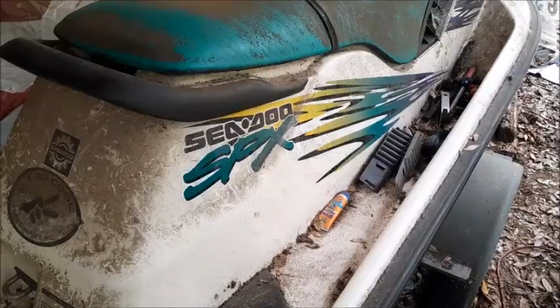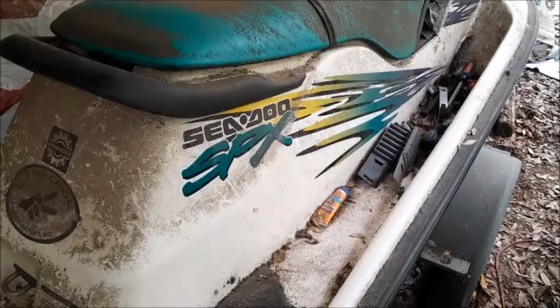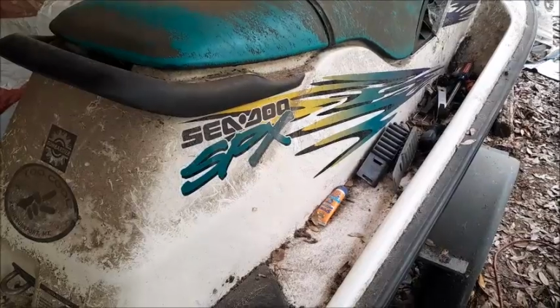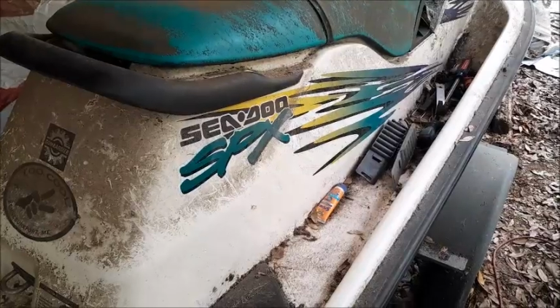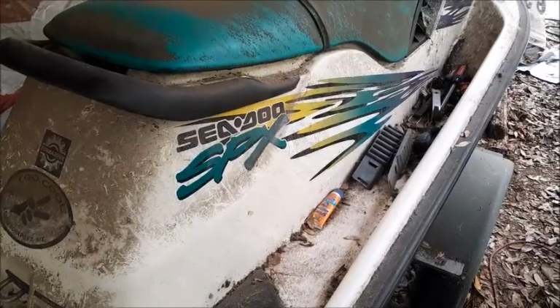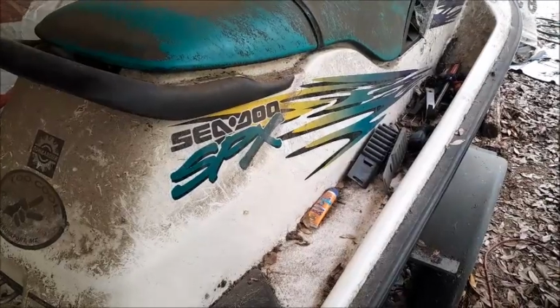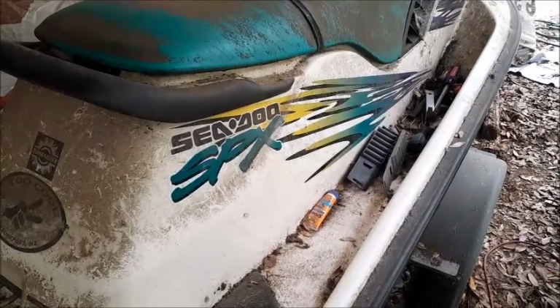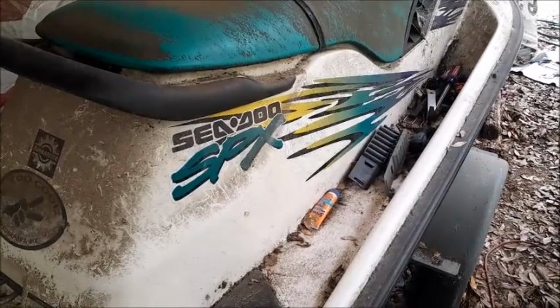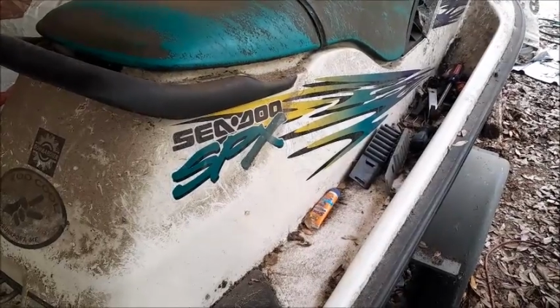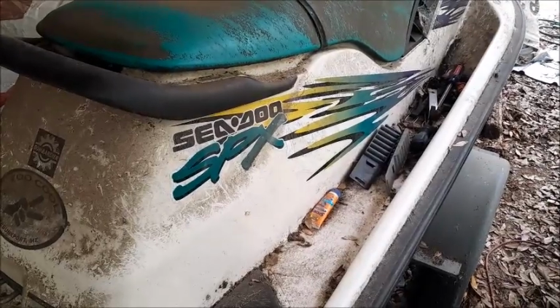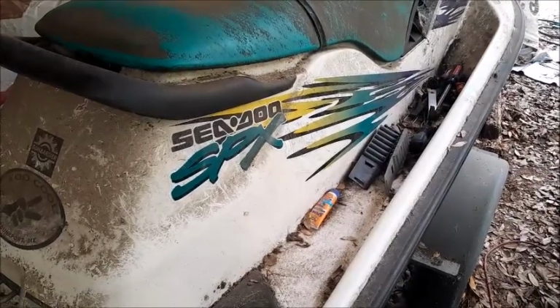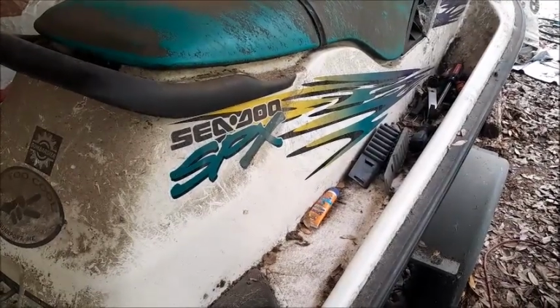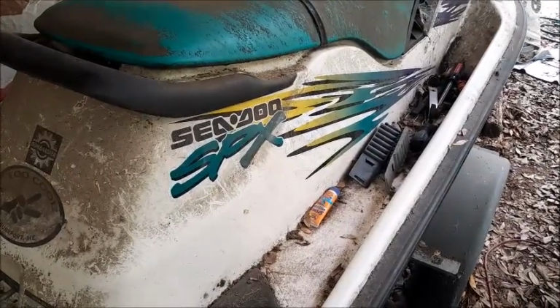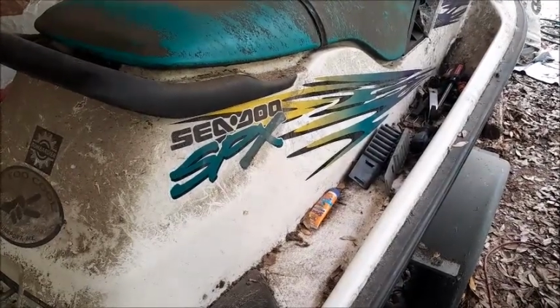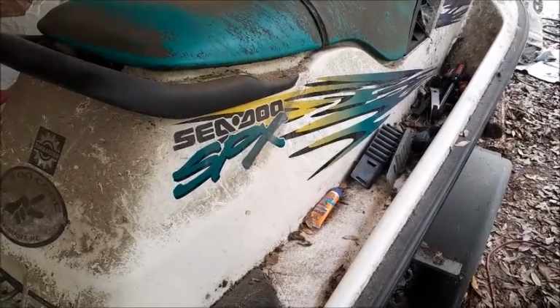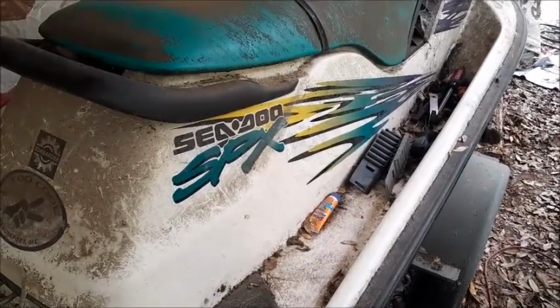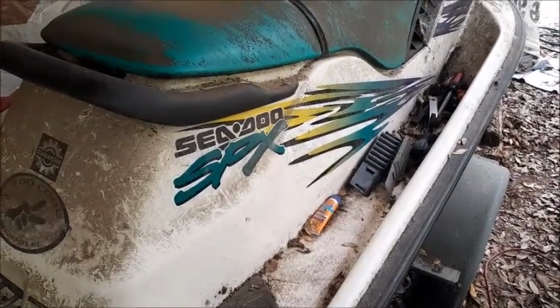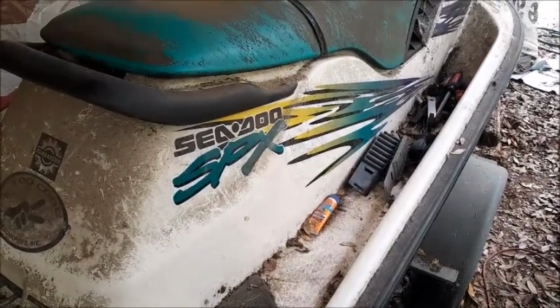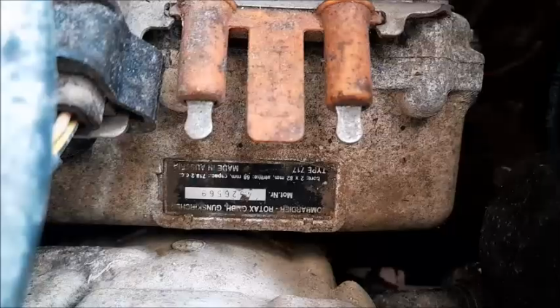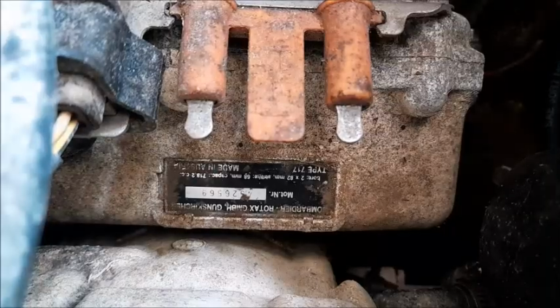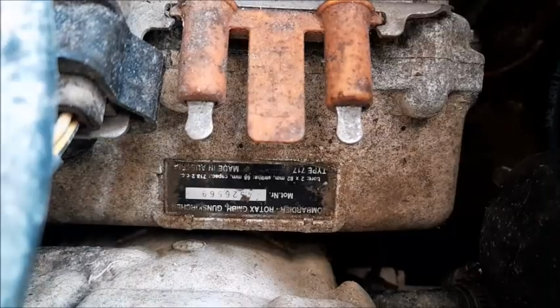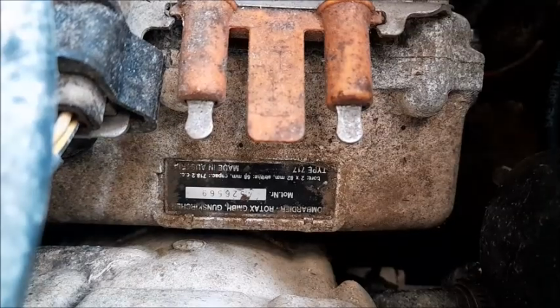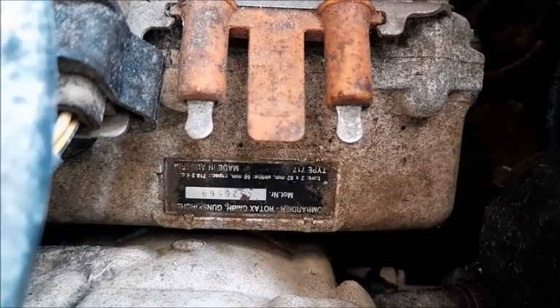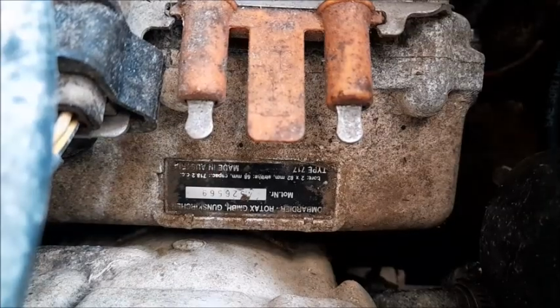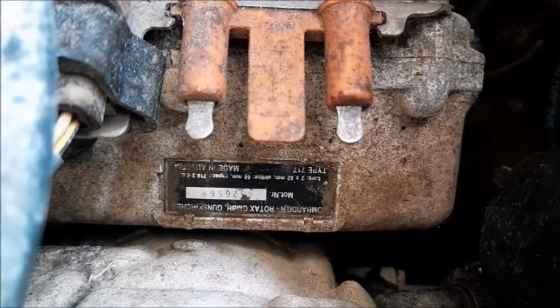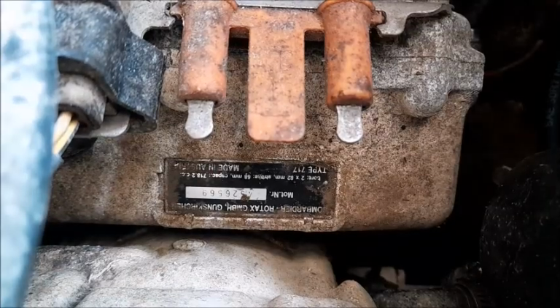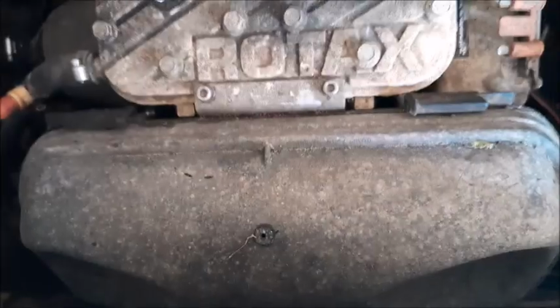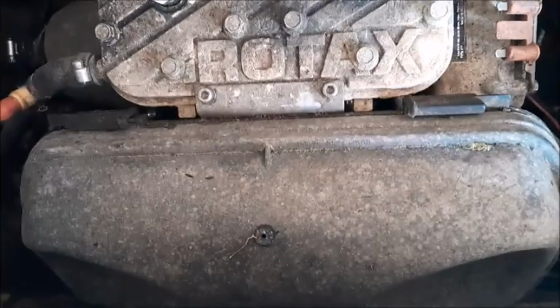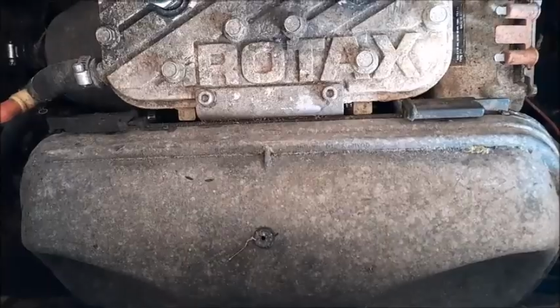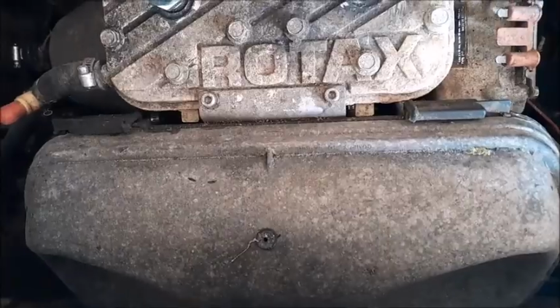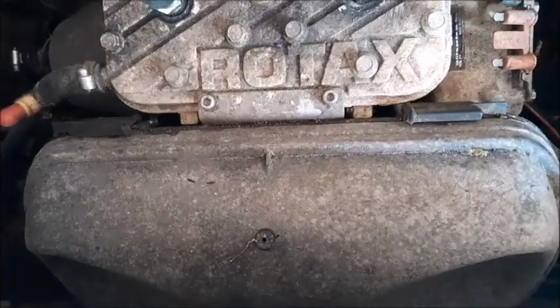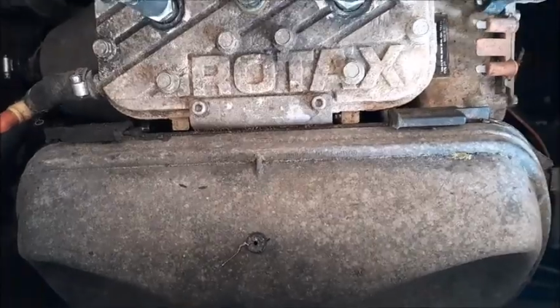Today we're working on a 1996 Seadoo SPX. This is the 717C dual carb Rotax motor.